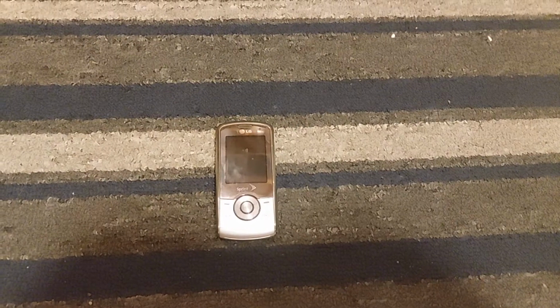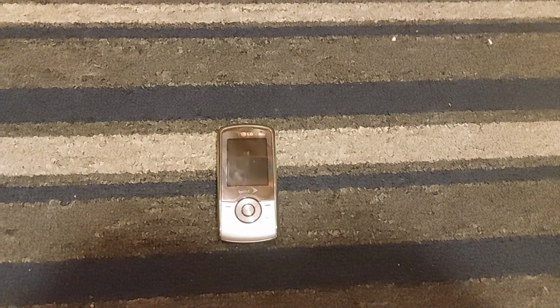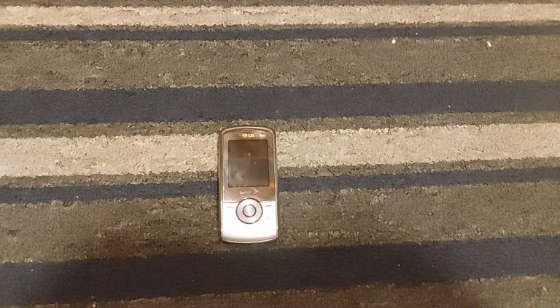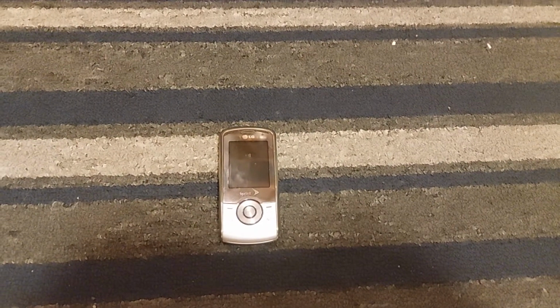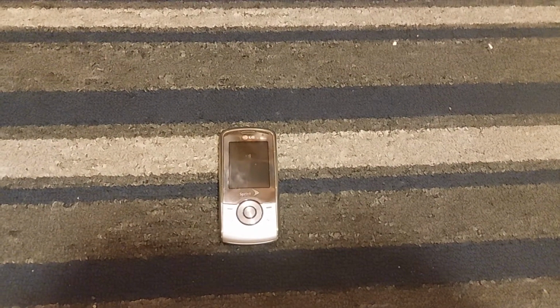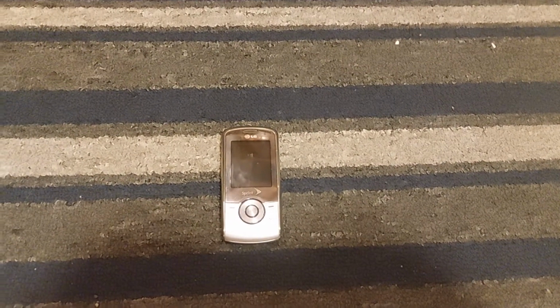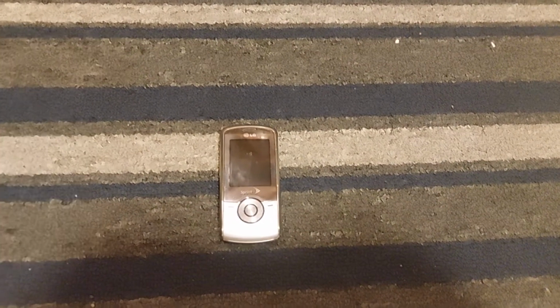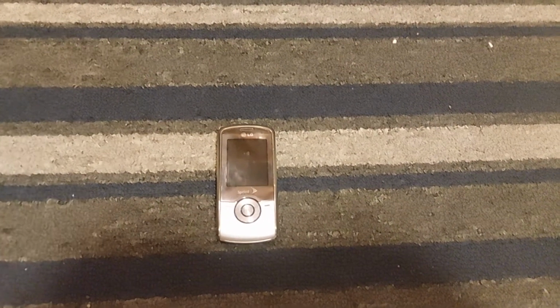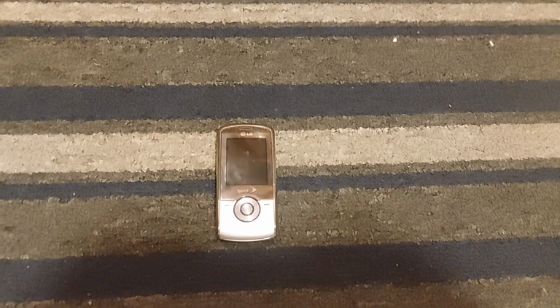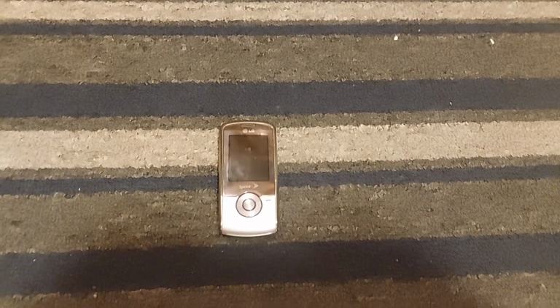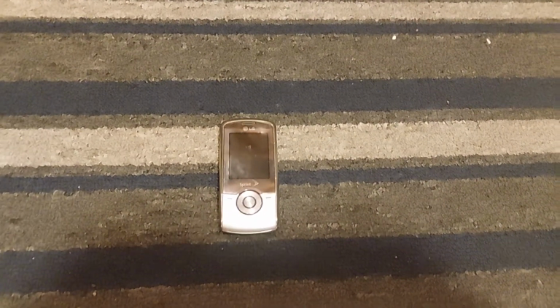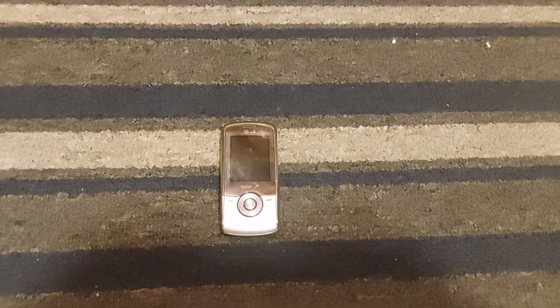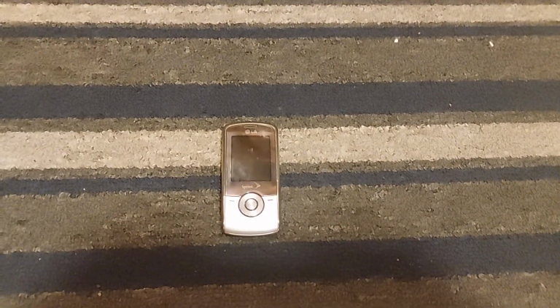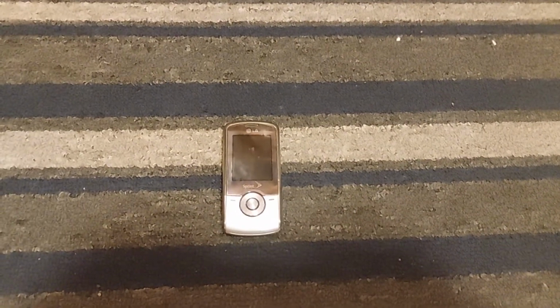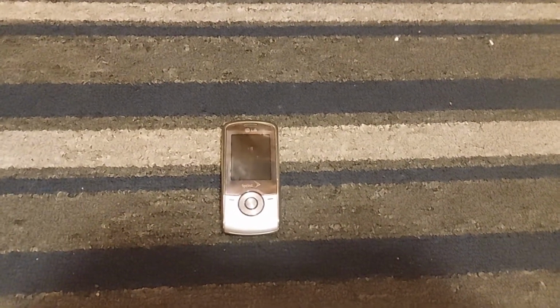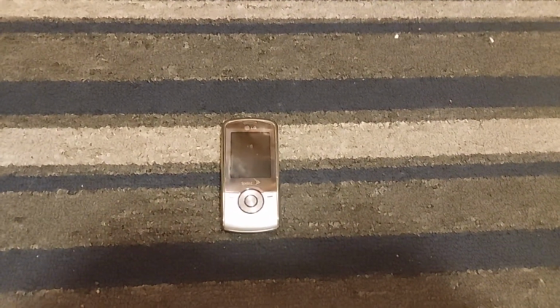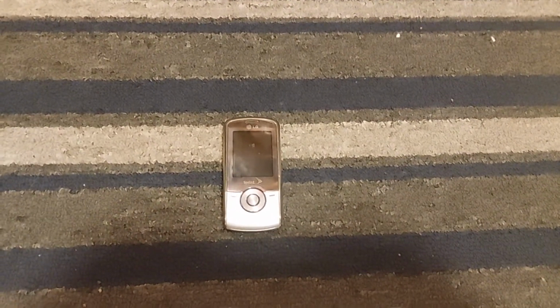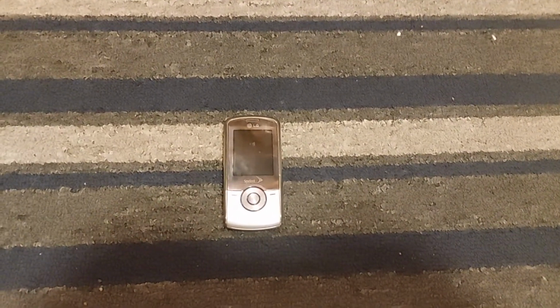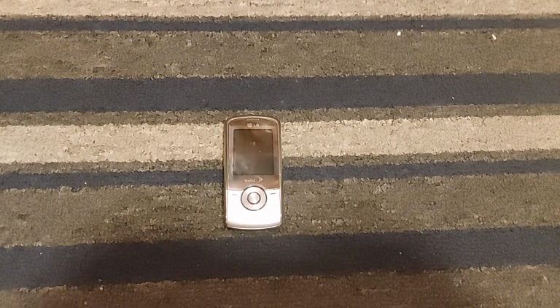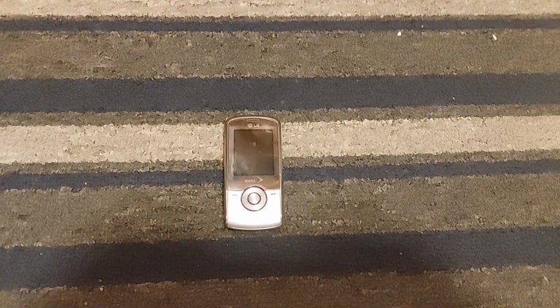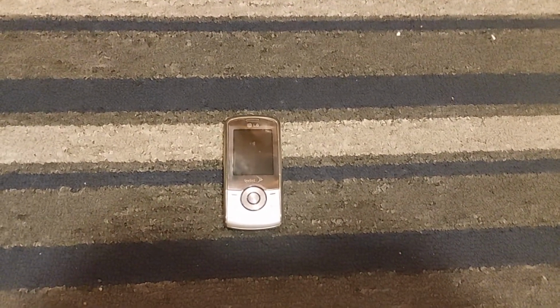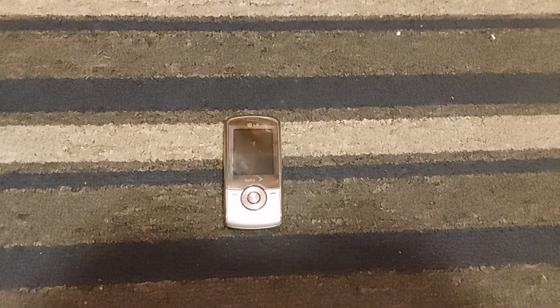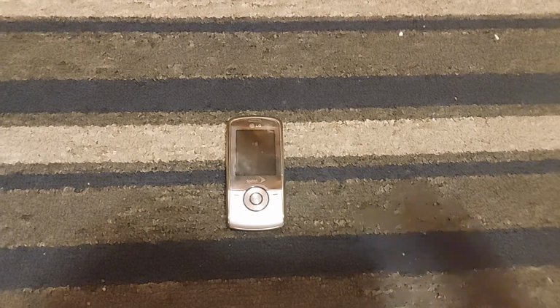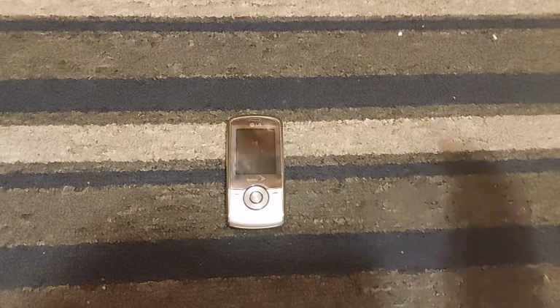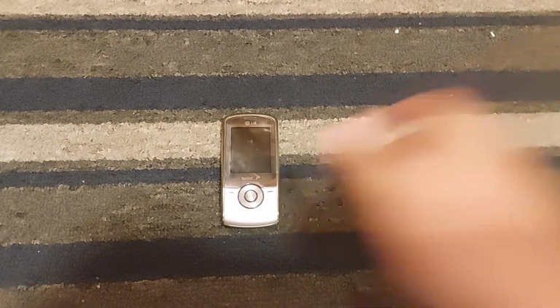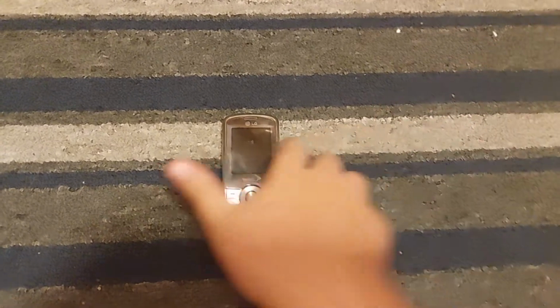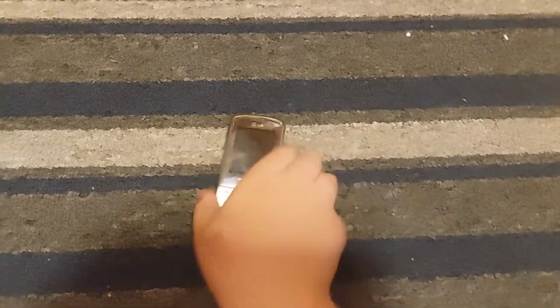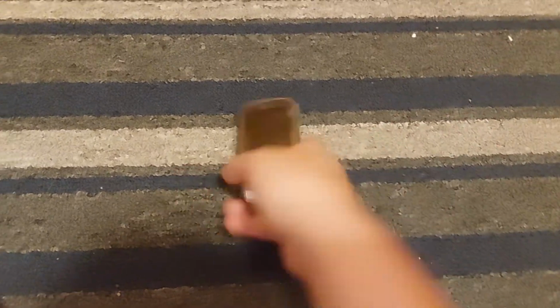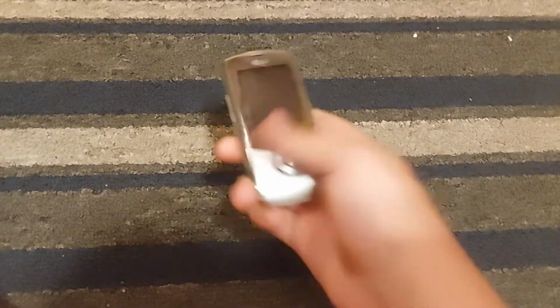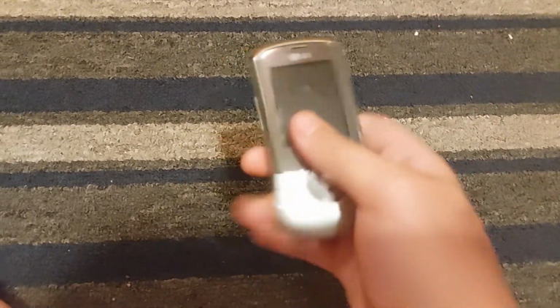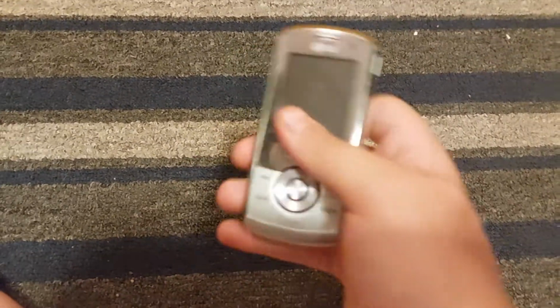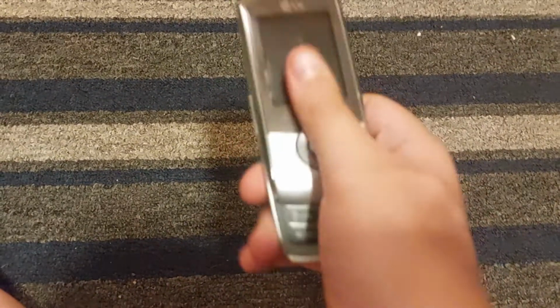Hey guys, welcome back to a video. Today we are going to make a video of this LG LX370 on Sprint.